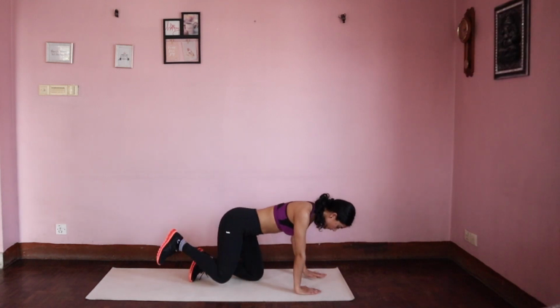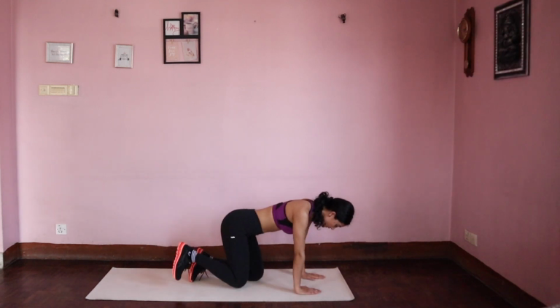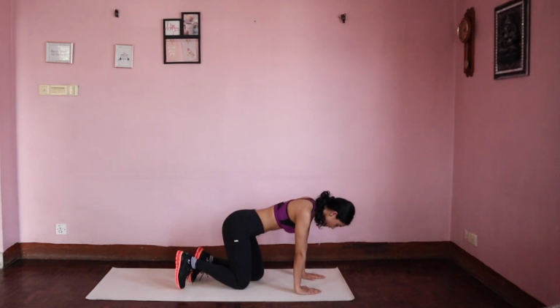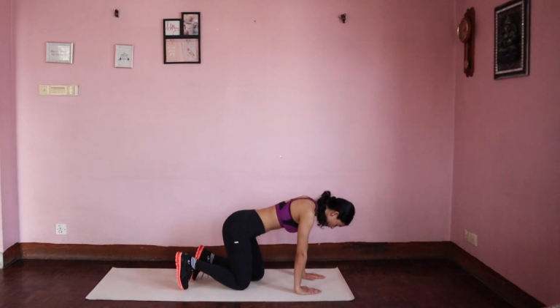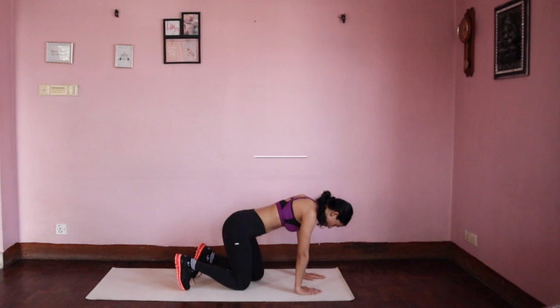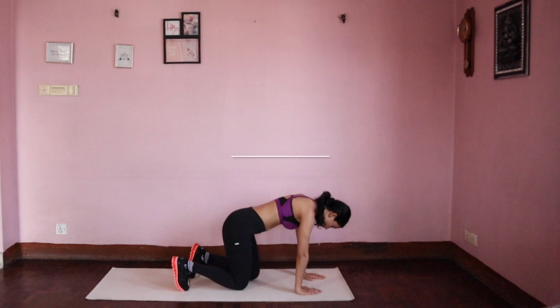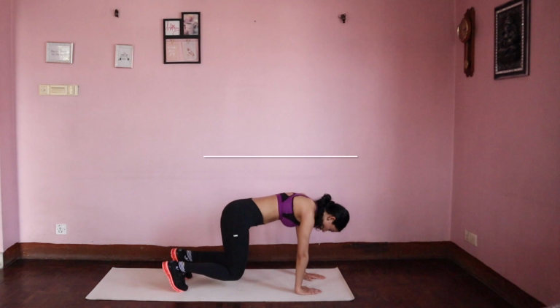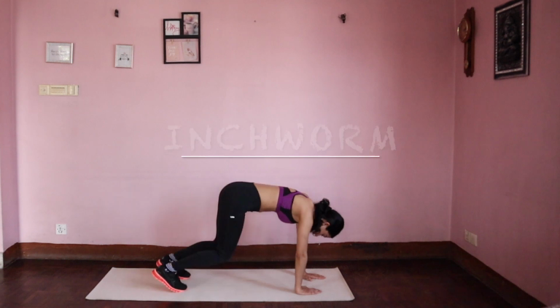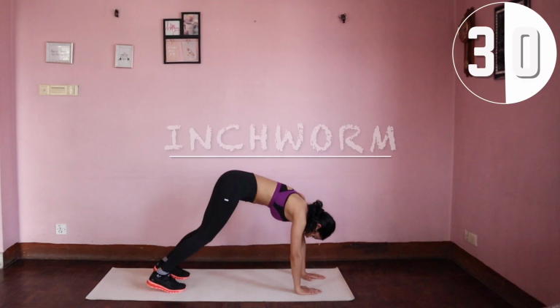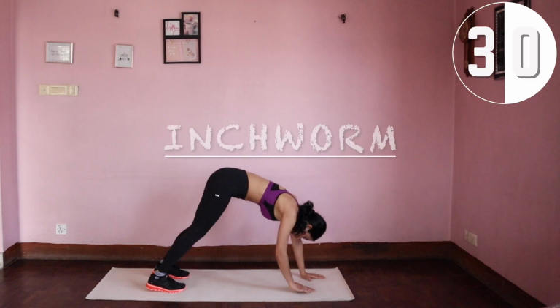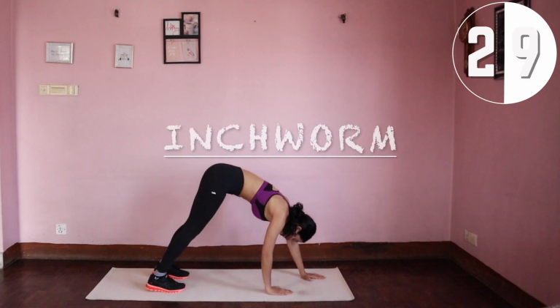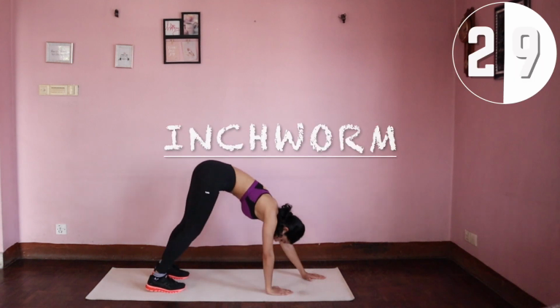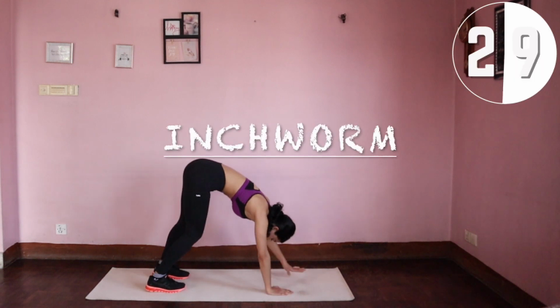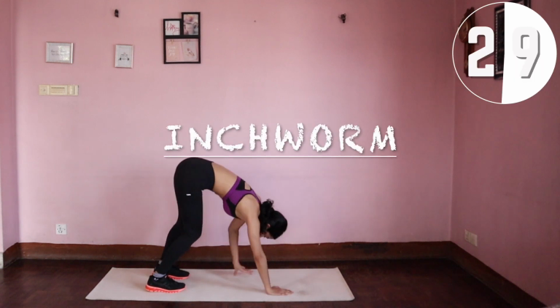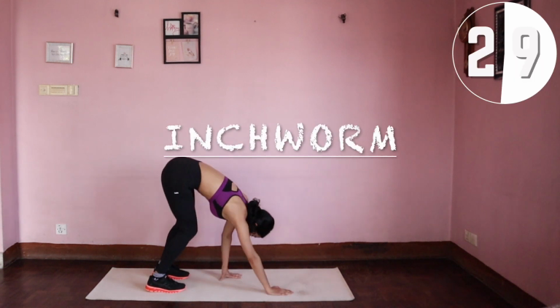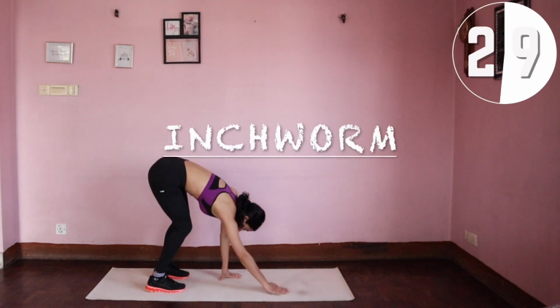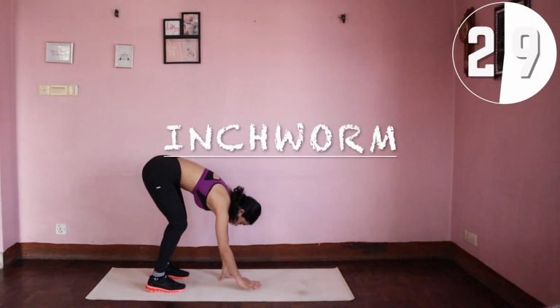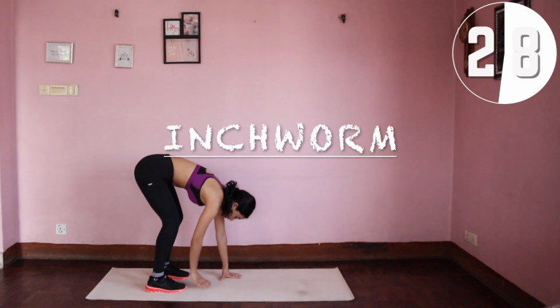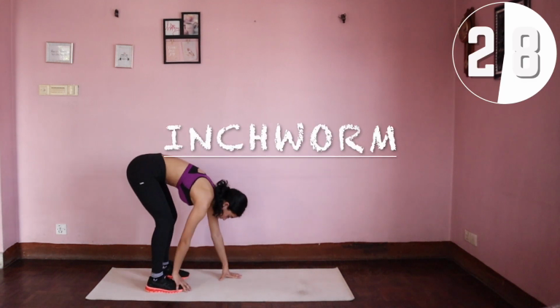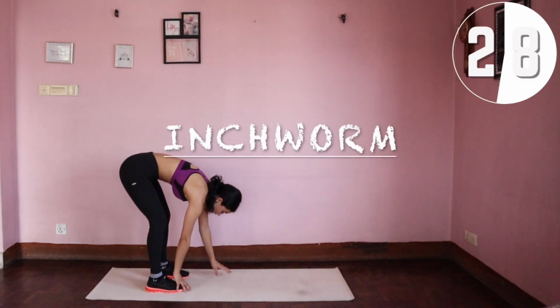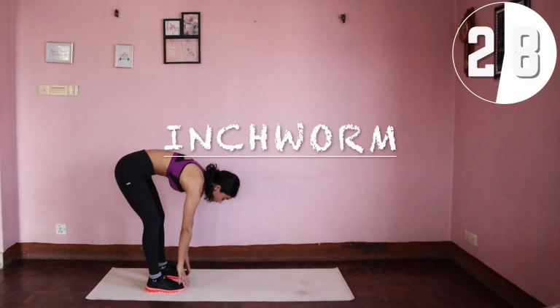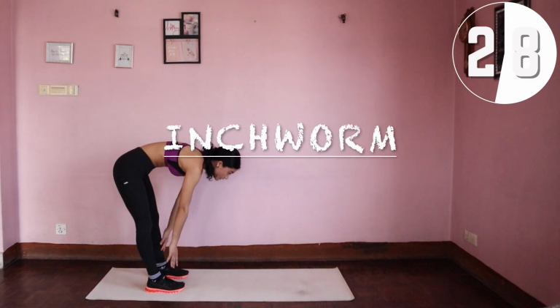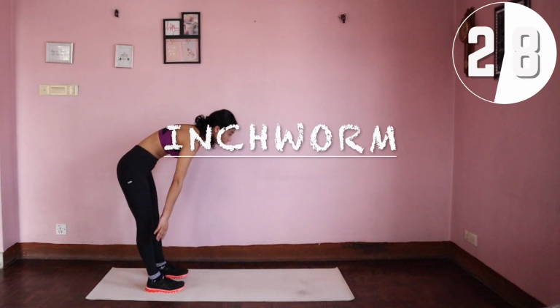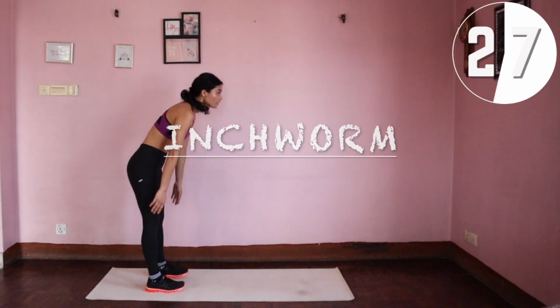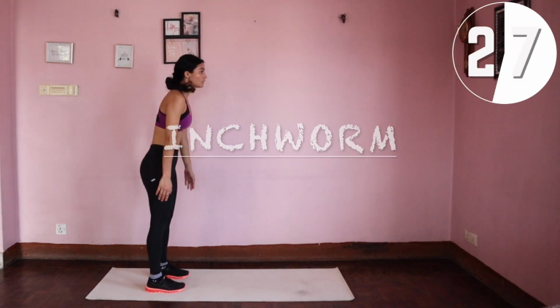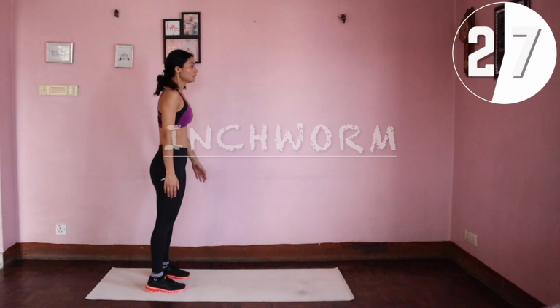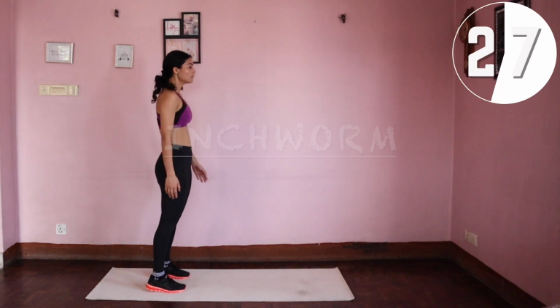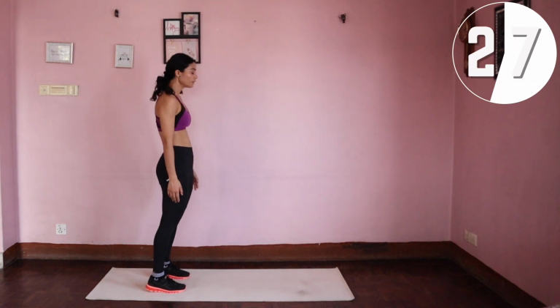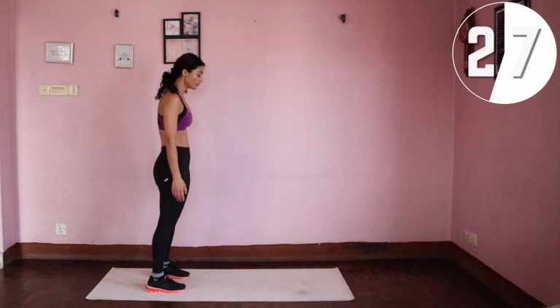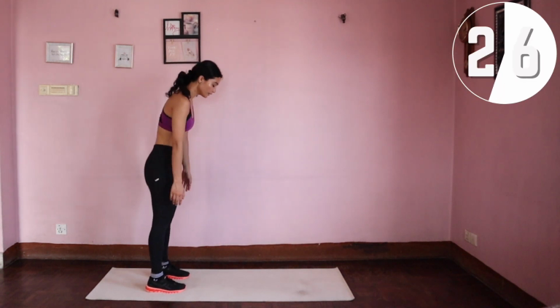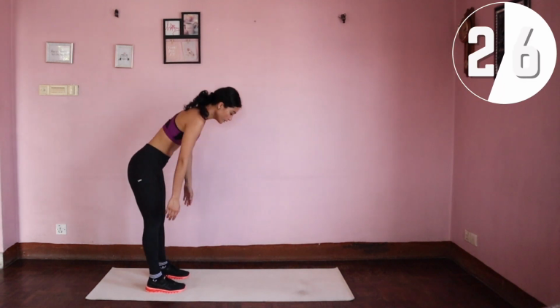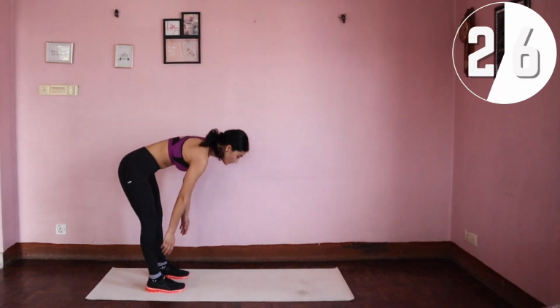Inchworm: walk out your plank, squeeze your glutes on your way up, and walk it back.